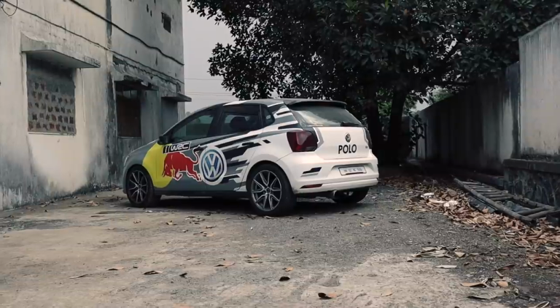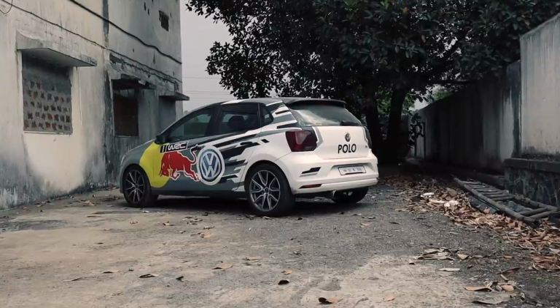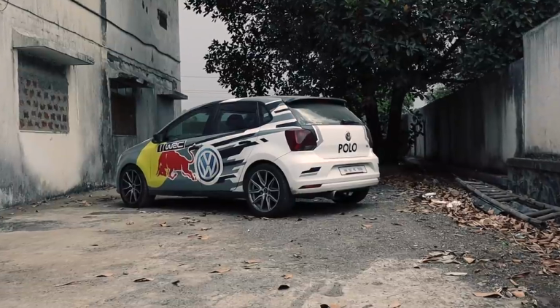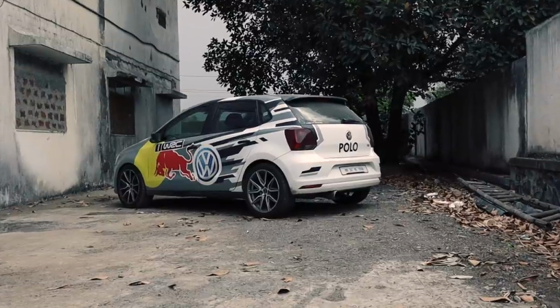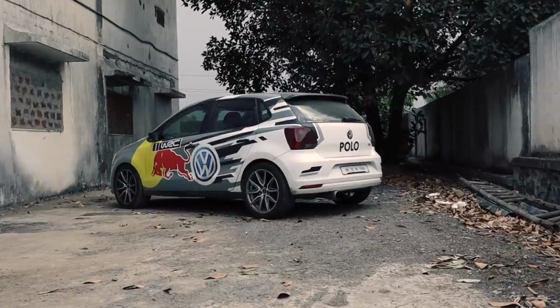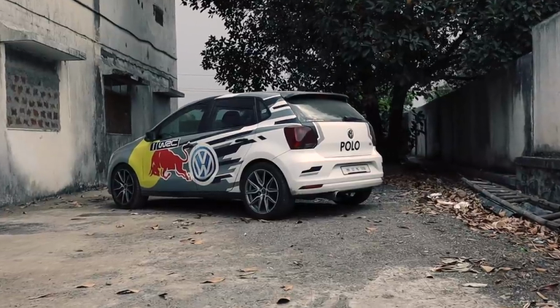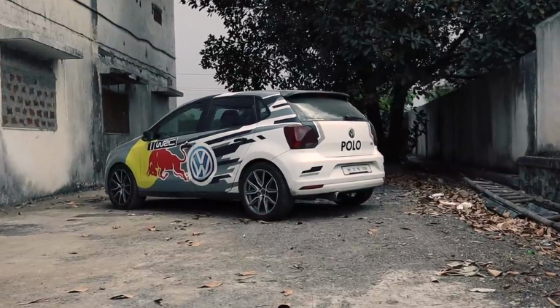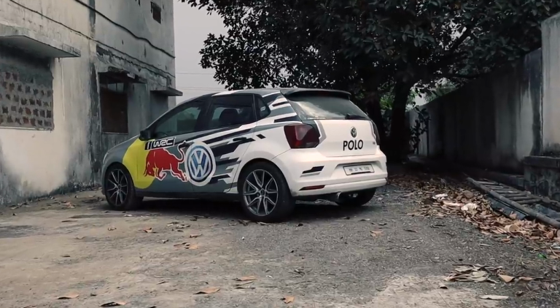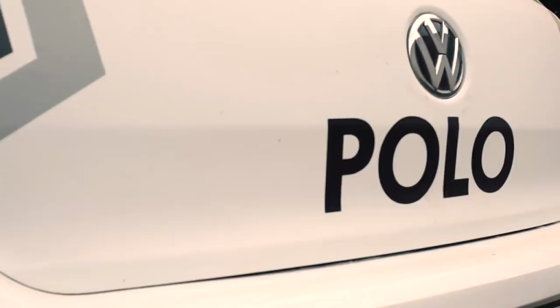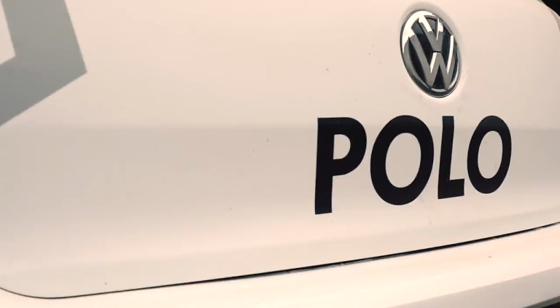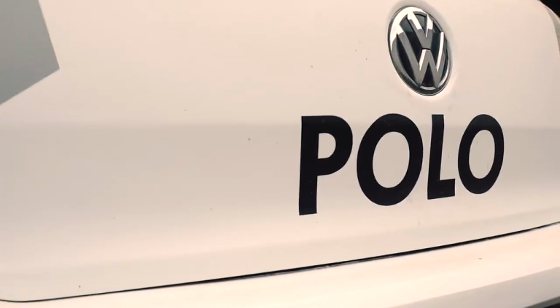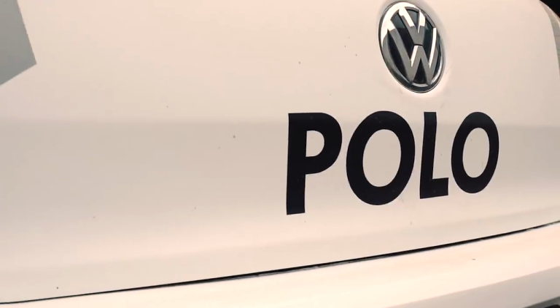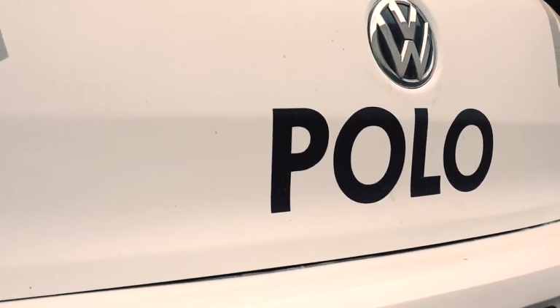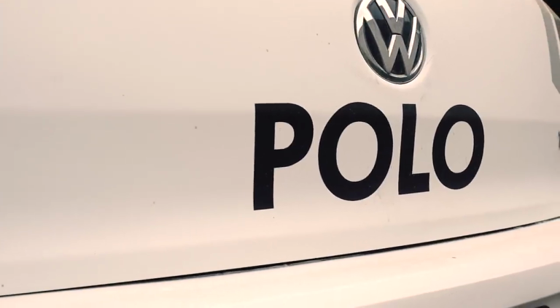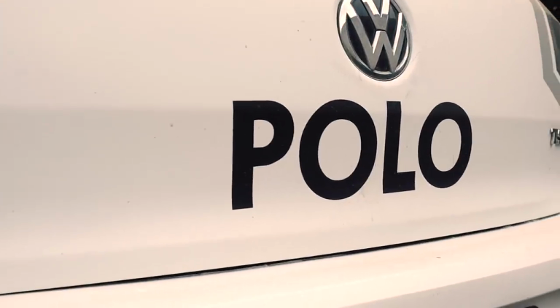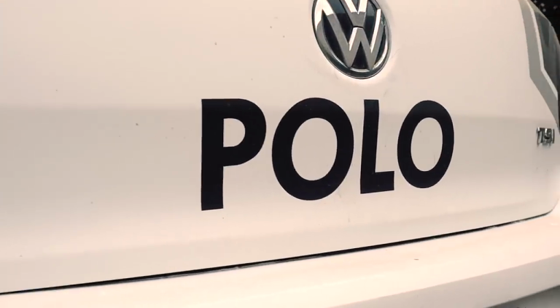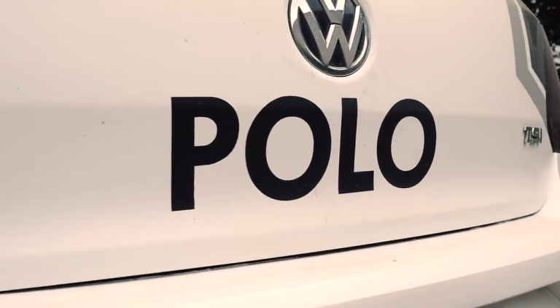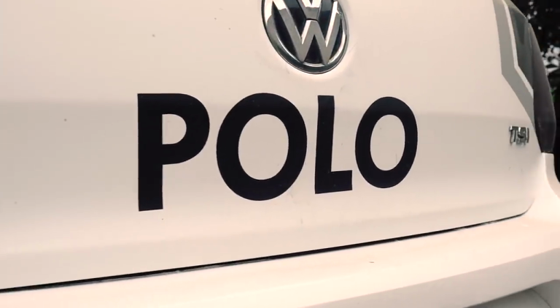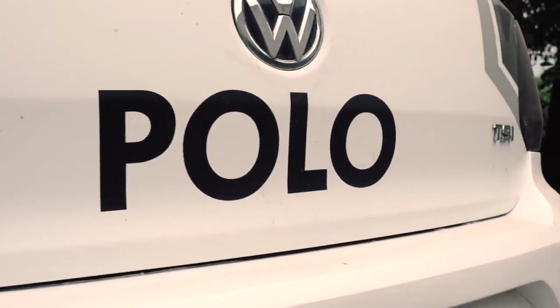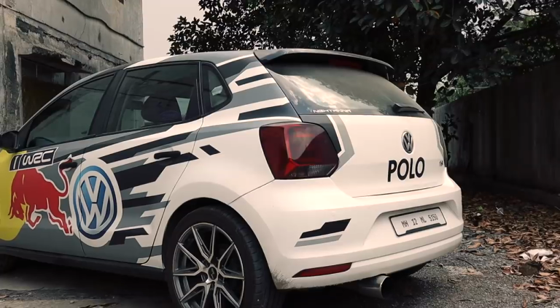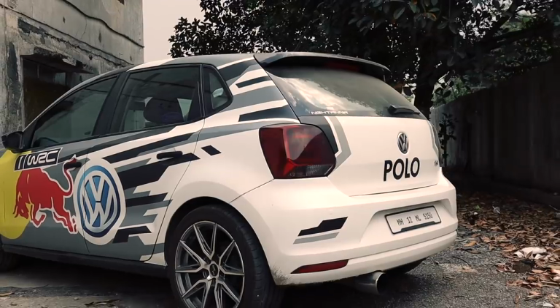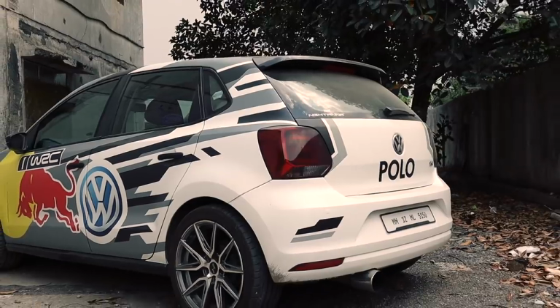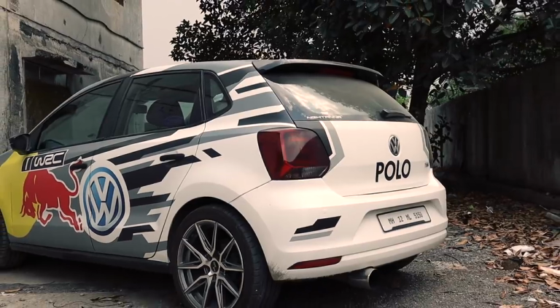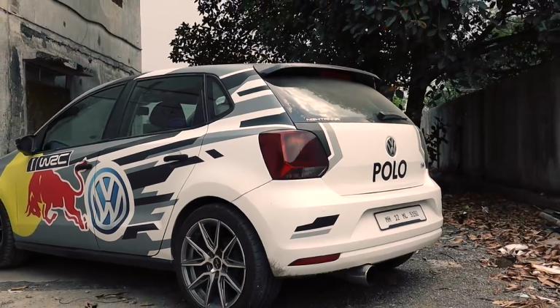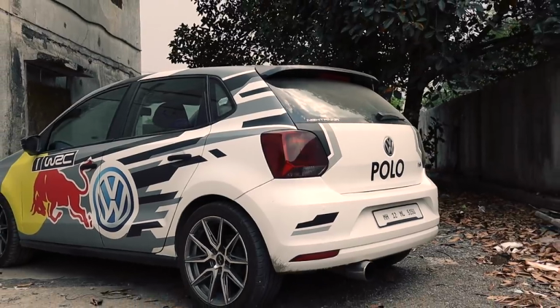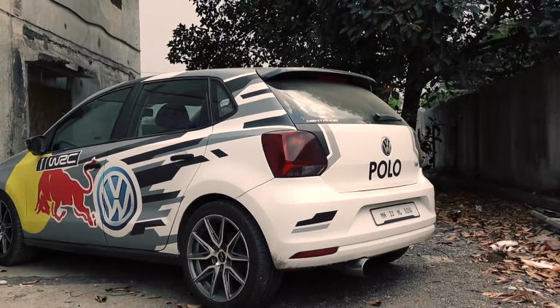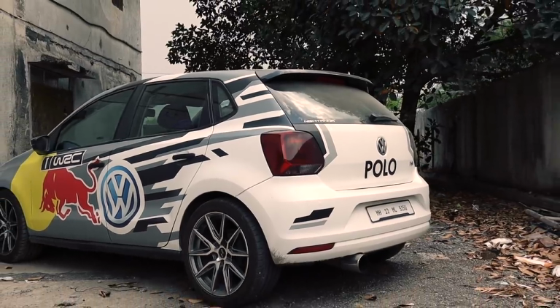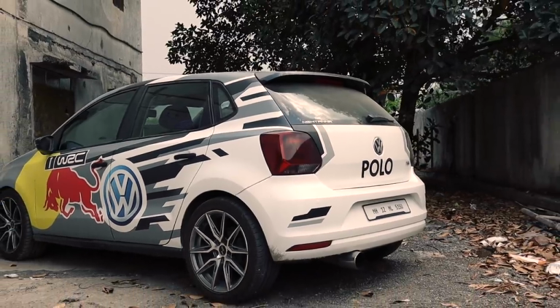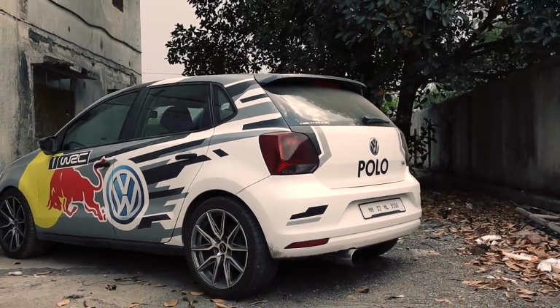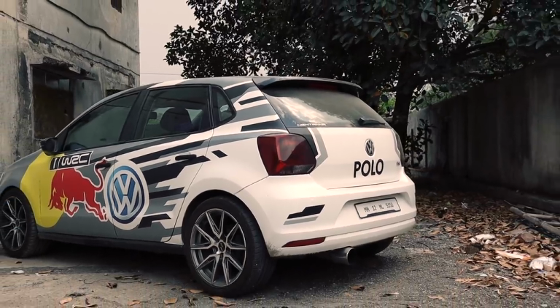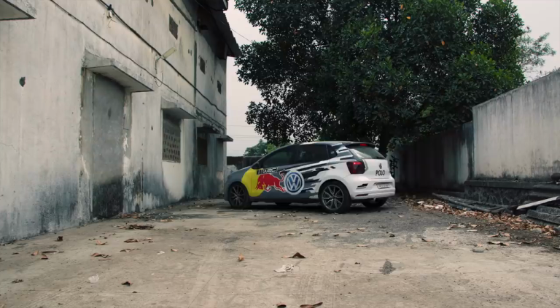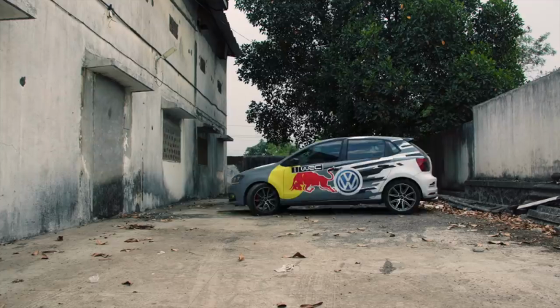The back end is pretty much standard apart from the gigantic Borla end can. Of course, the theme of the wrap continues at the back.